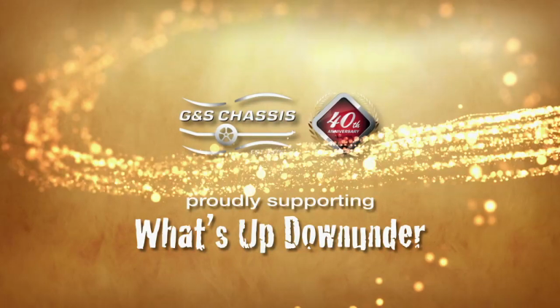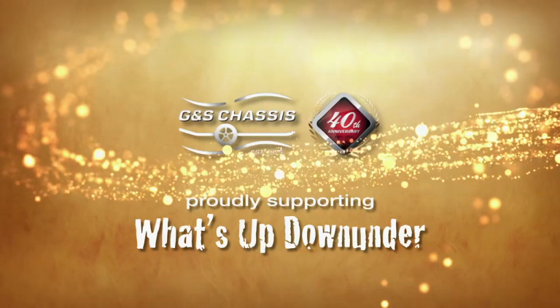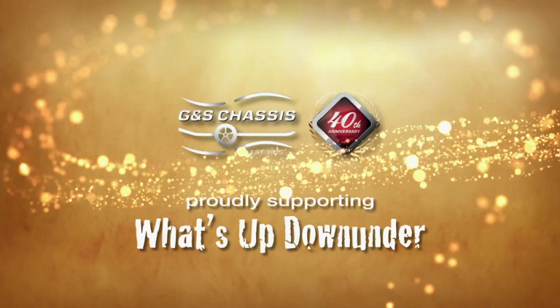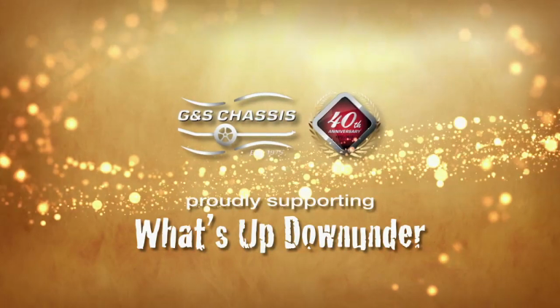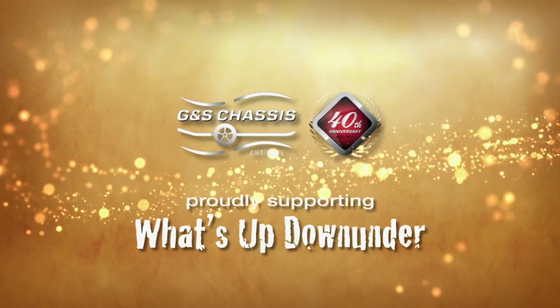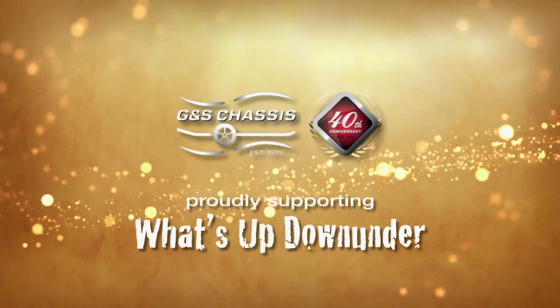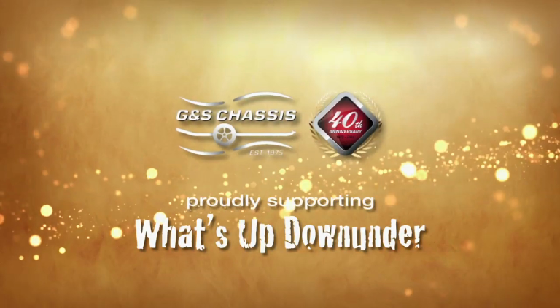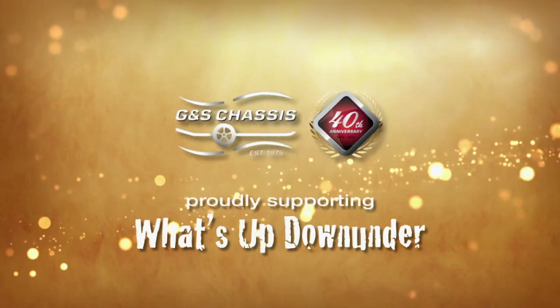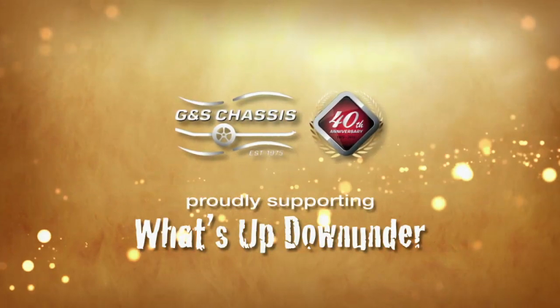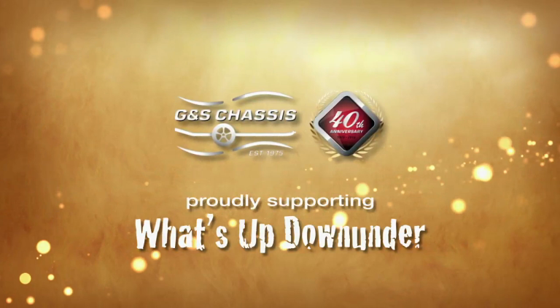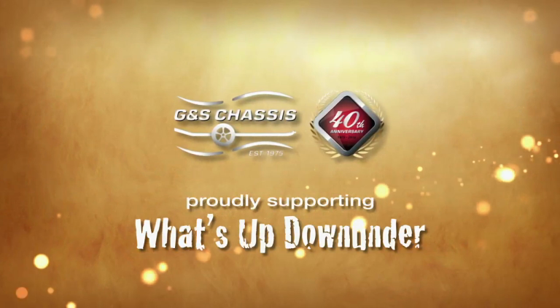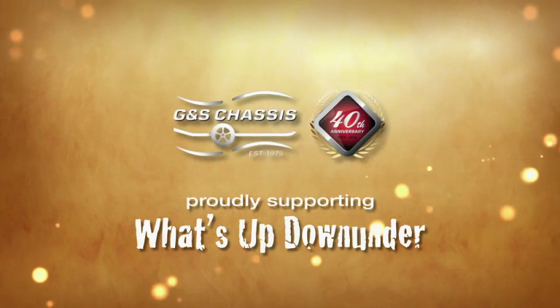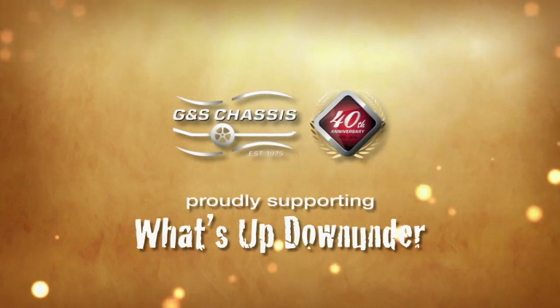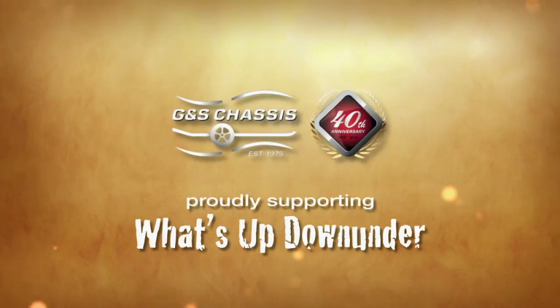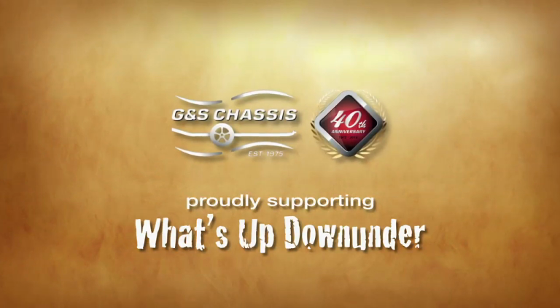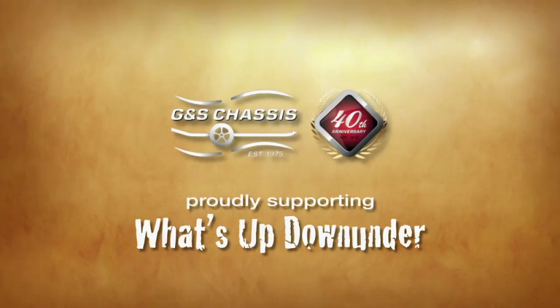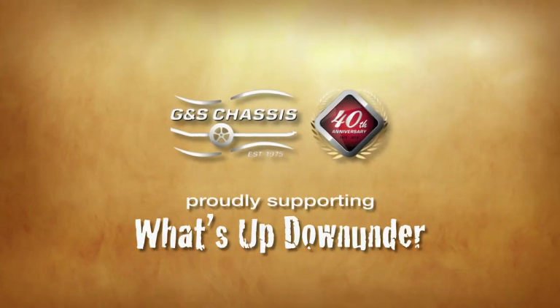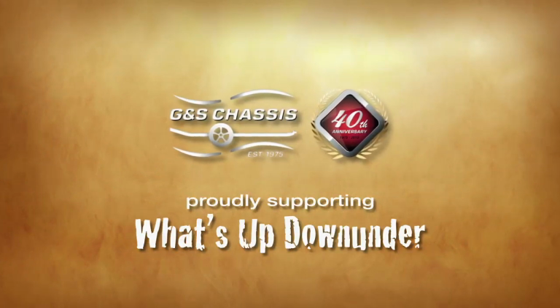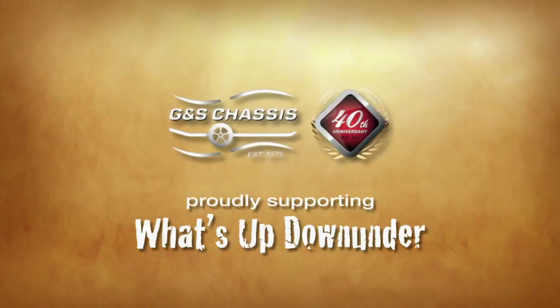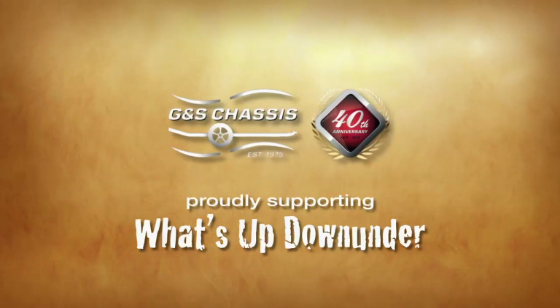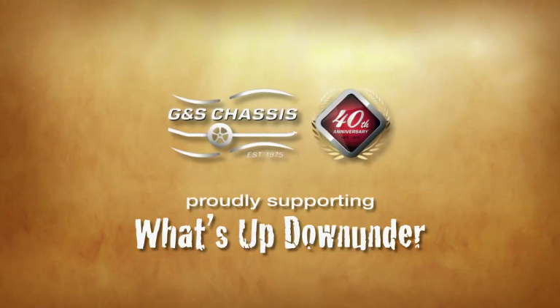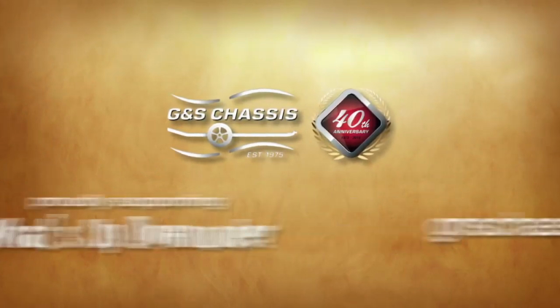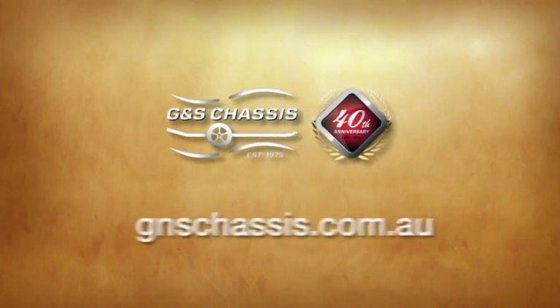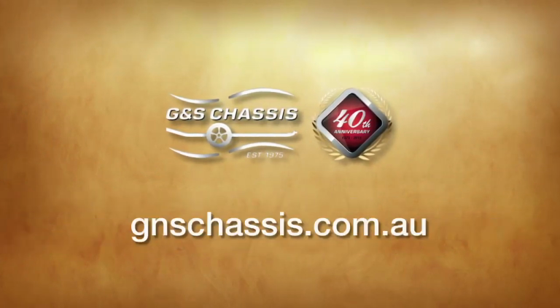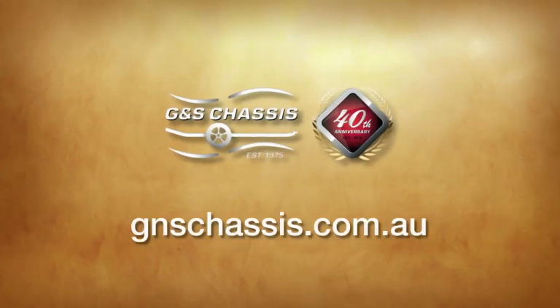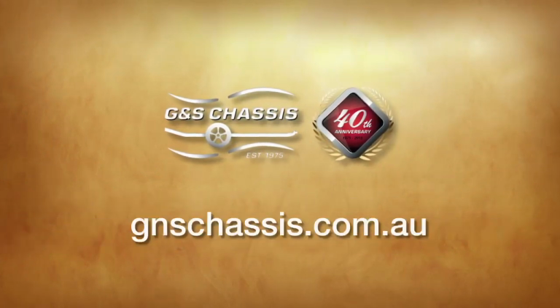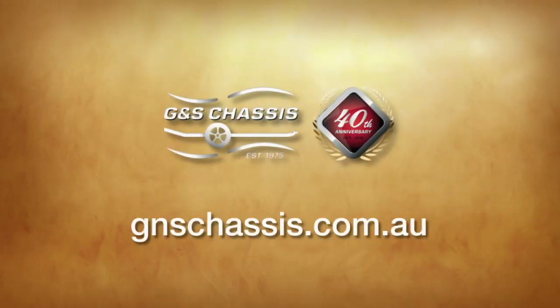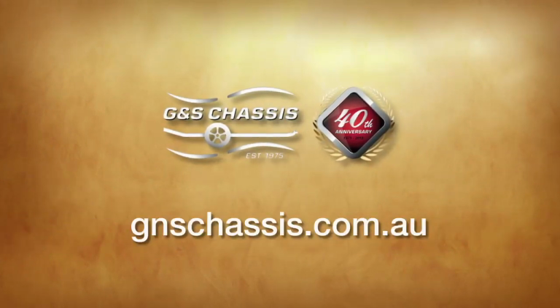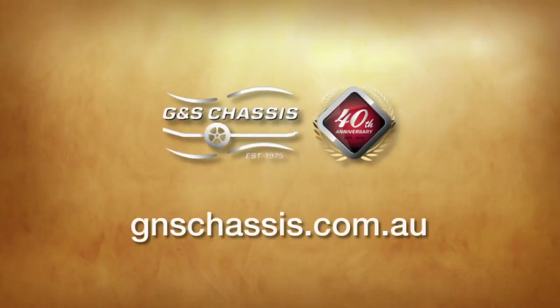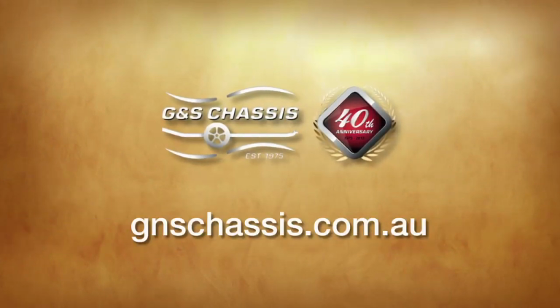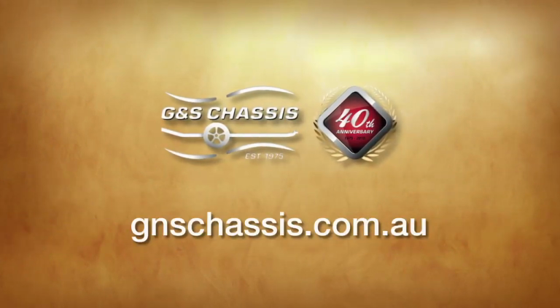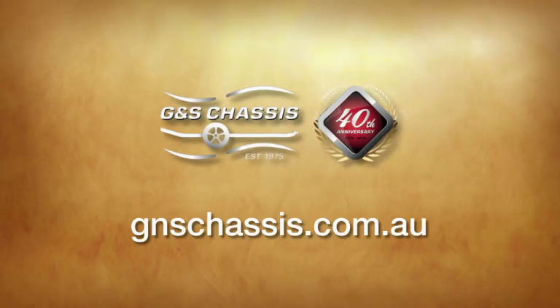Today's journey has been brought to you by our good mates at G&S Chassis. For more information, simply go to gnschassis.com.au.